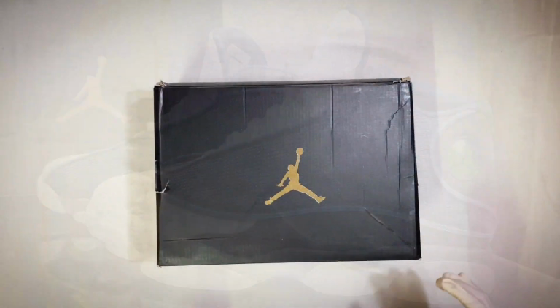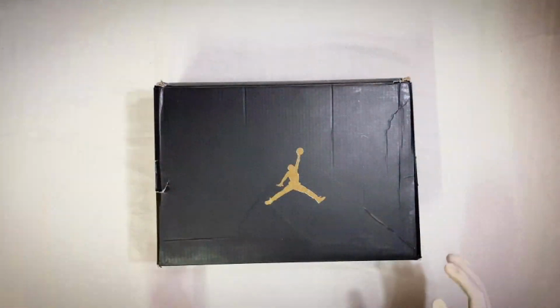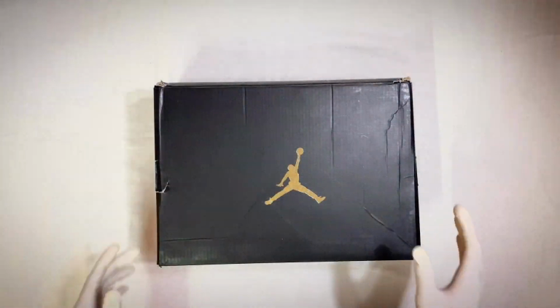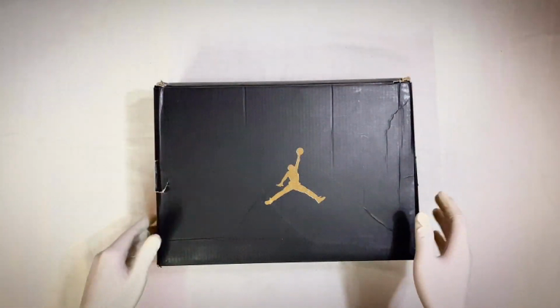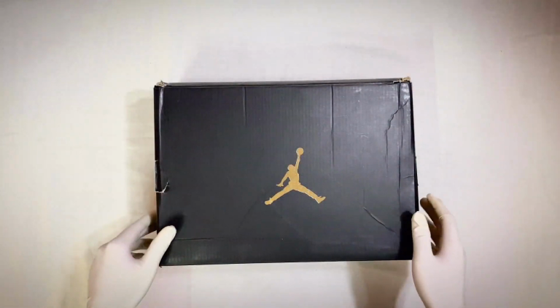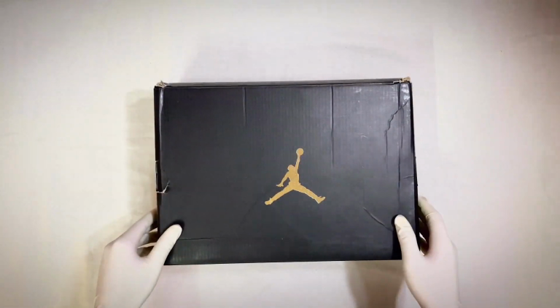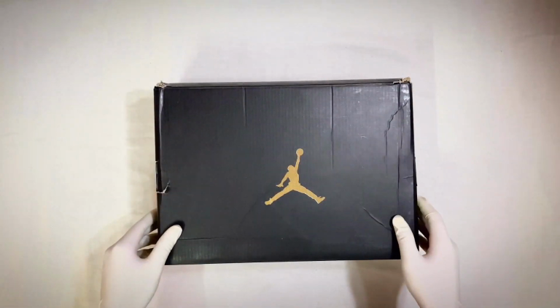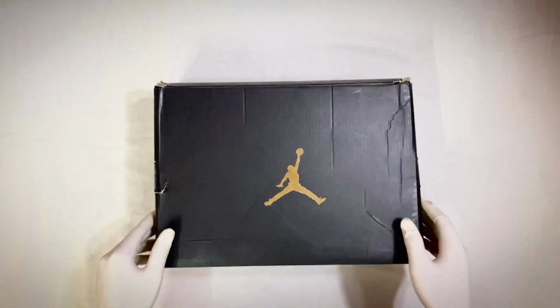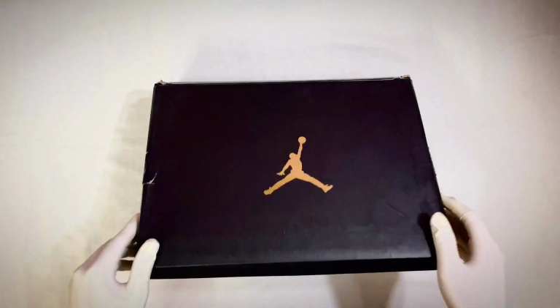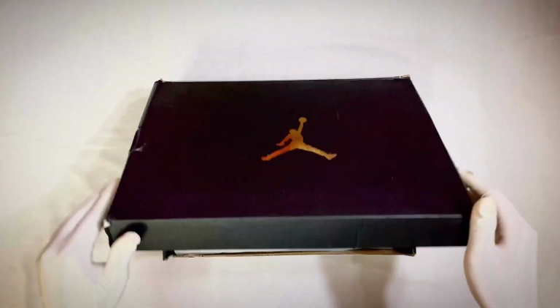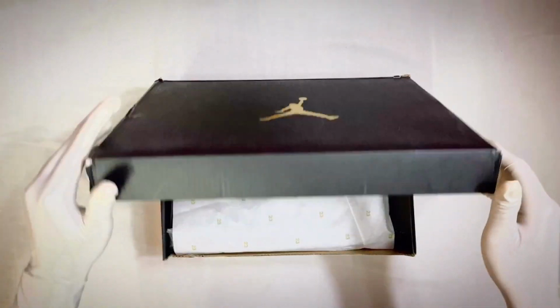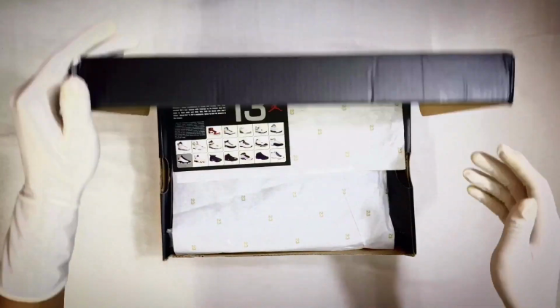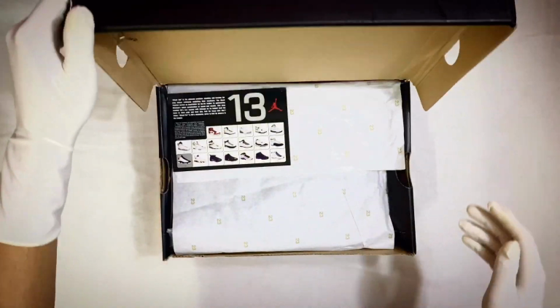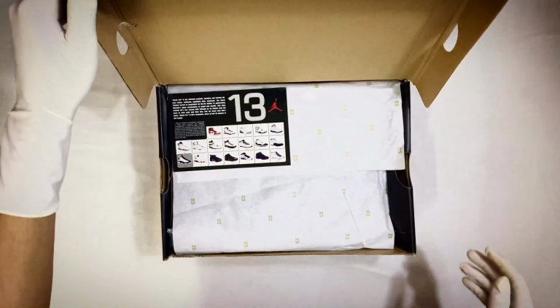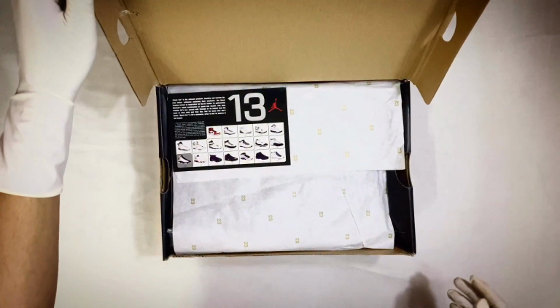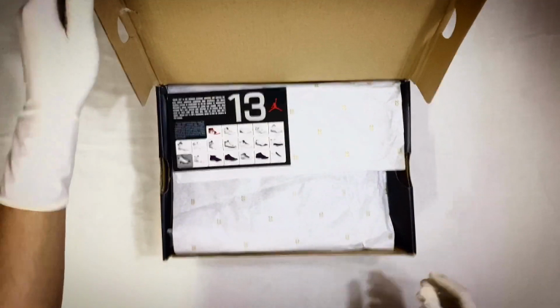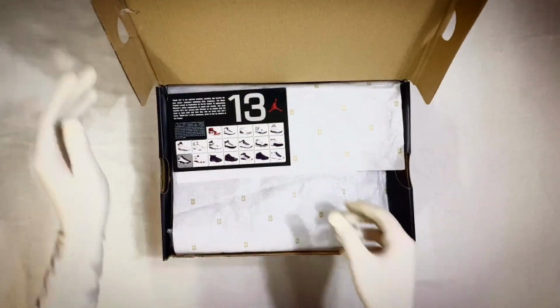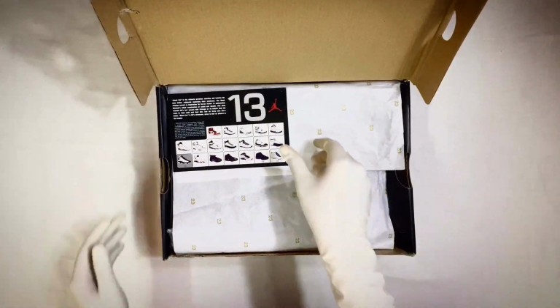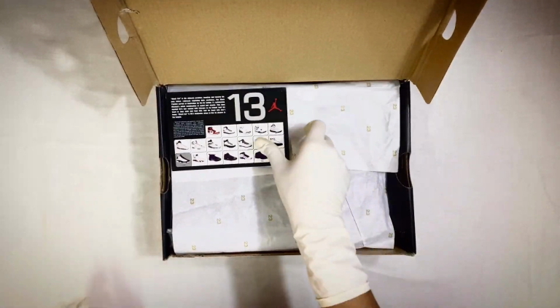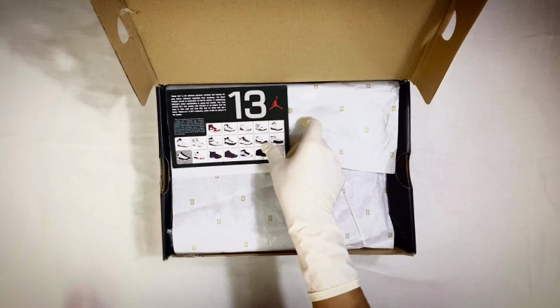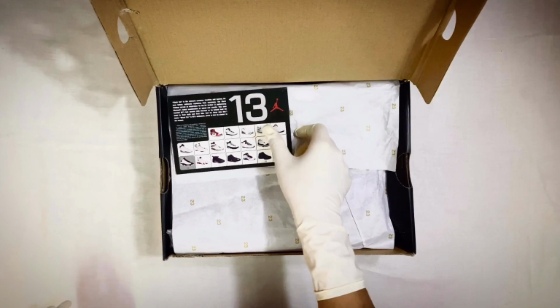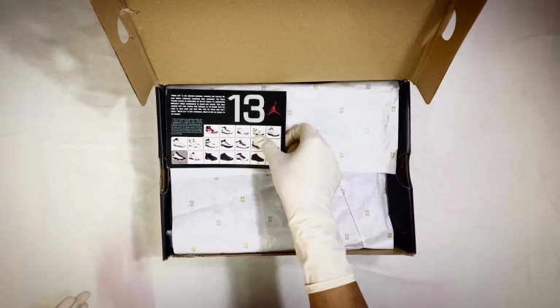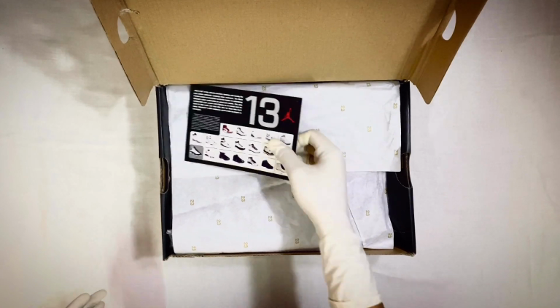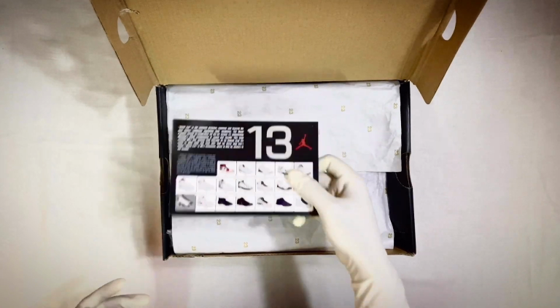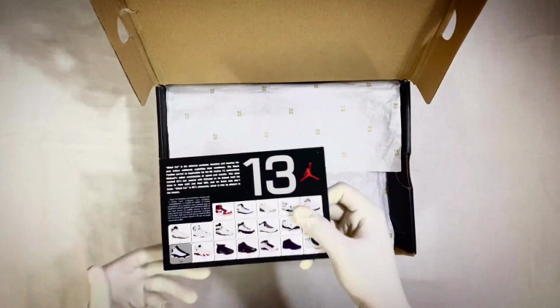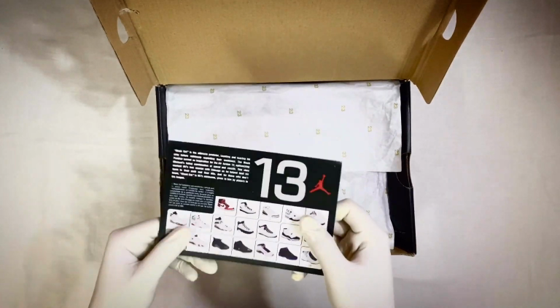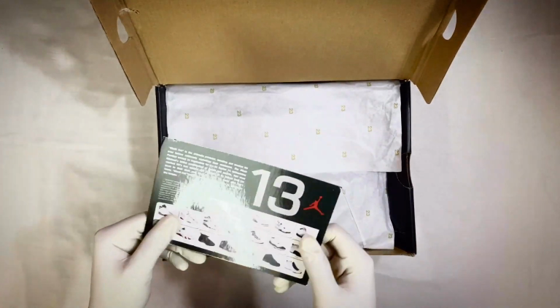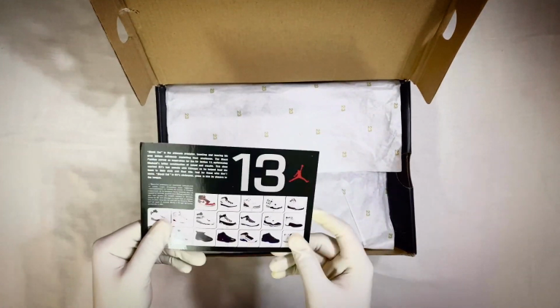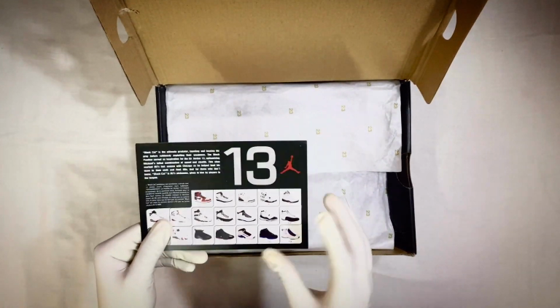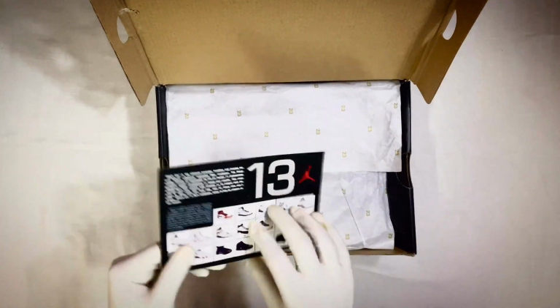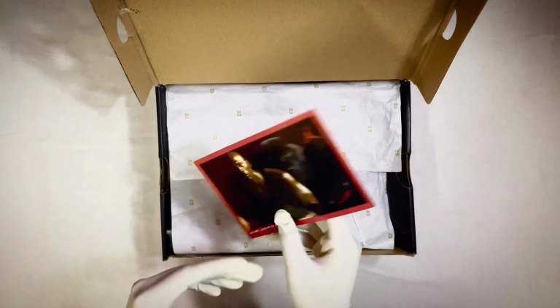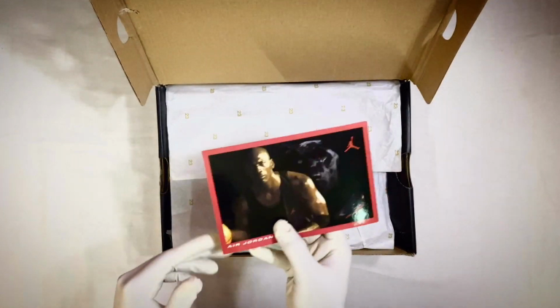Hello everyone, welcome to Swim Nepal. Today we are going to be reviewing the Jordan 13 Flint.